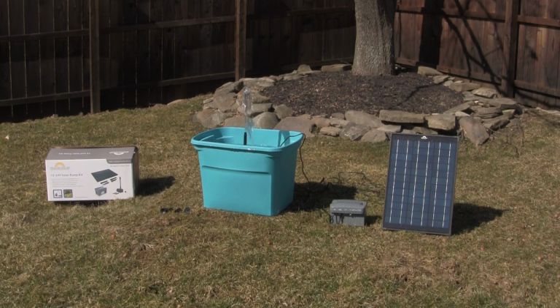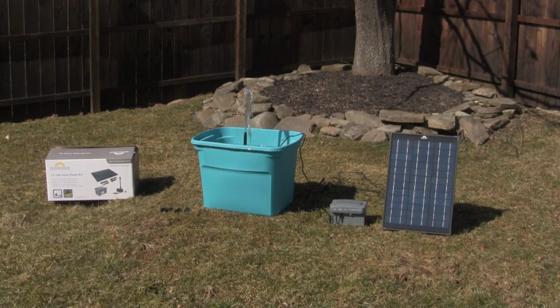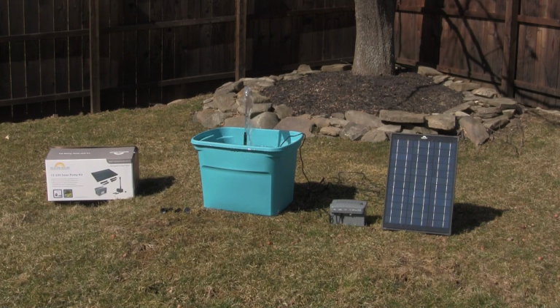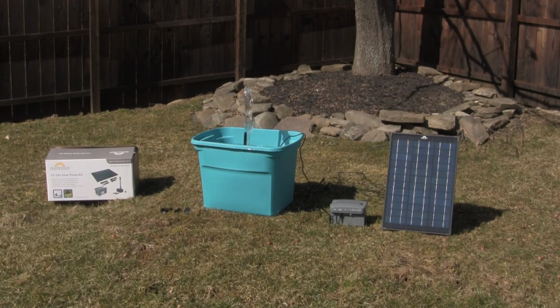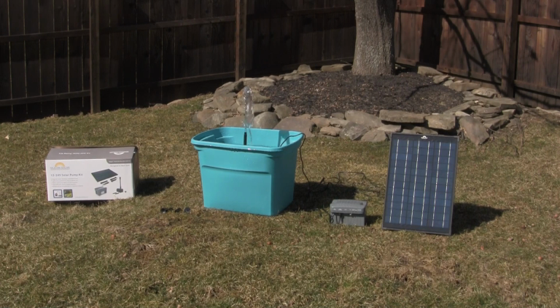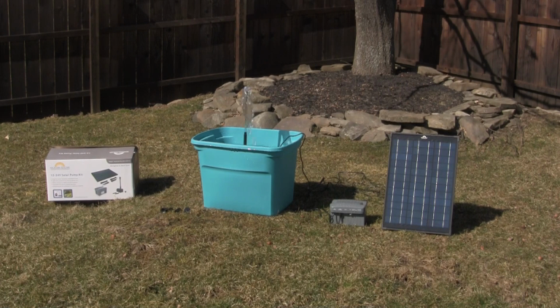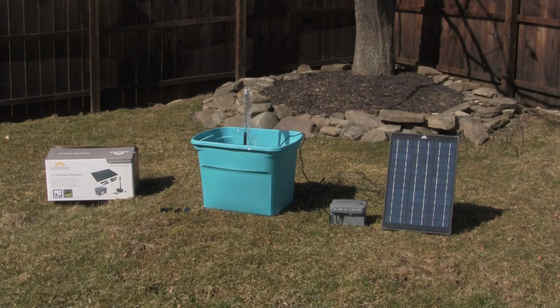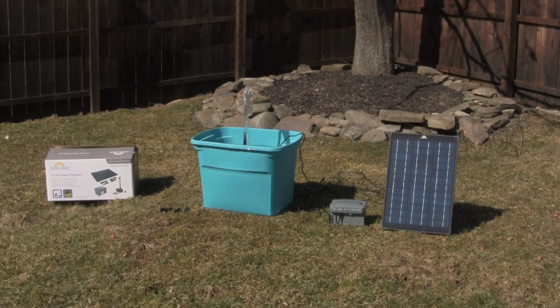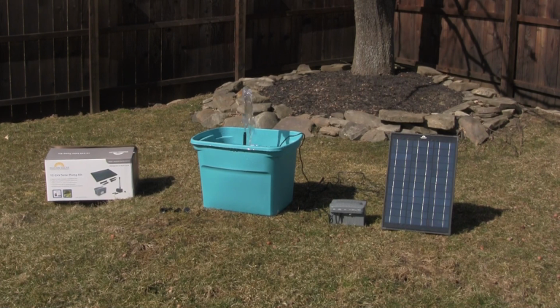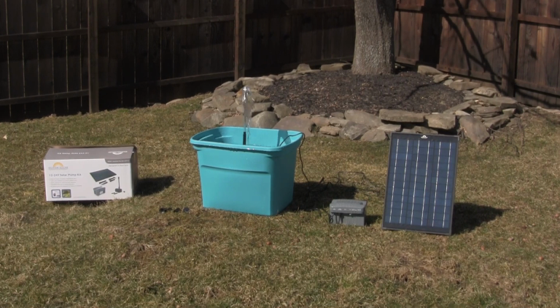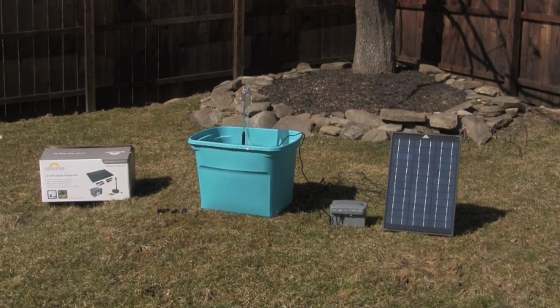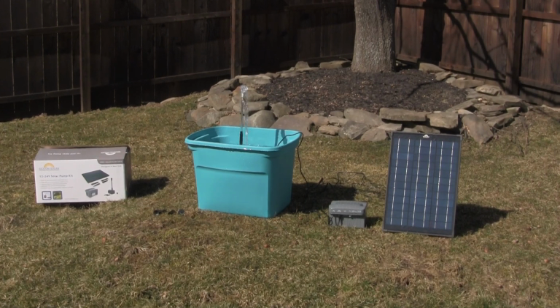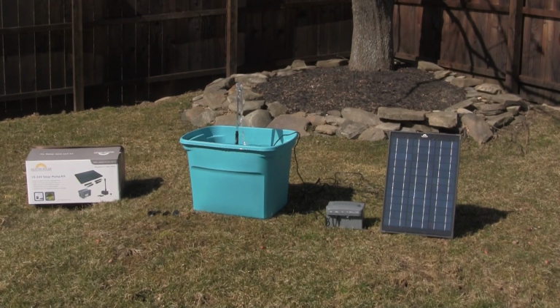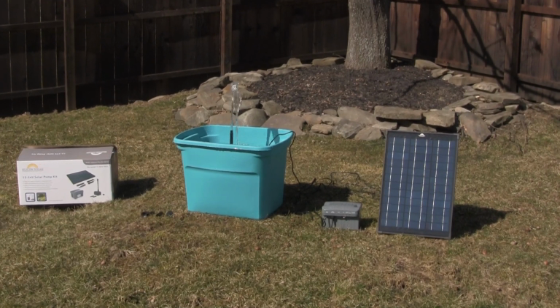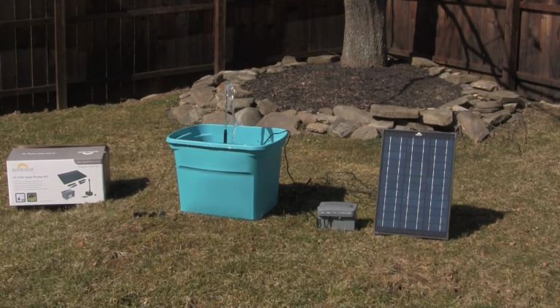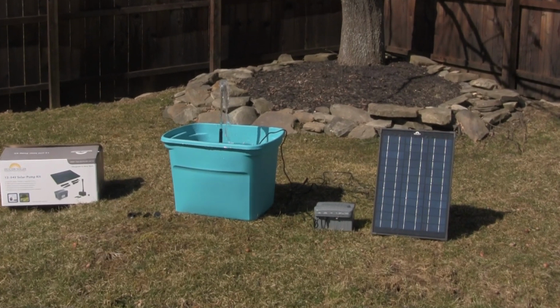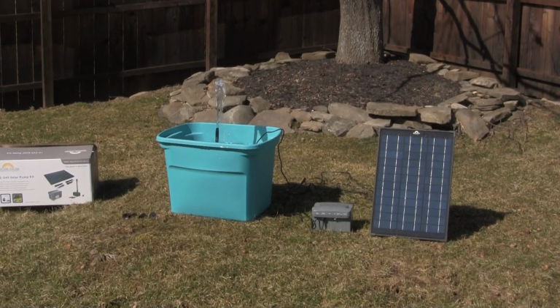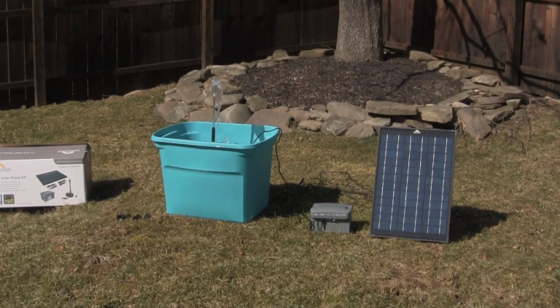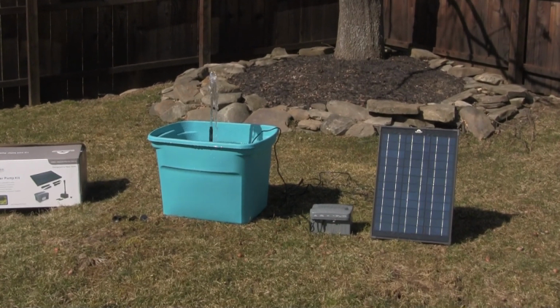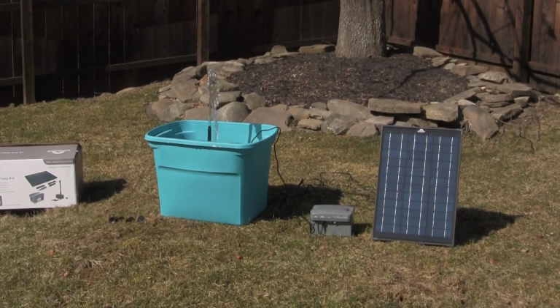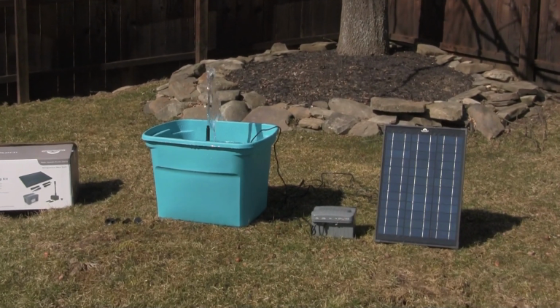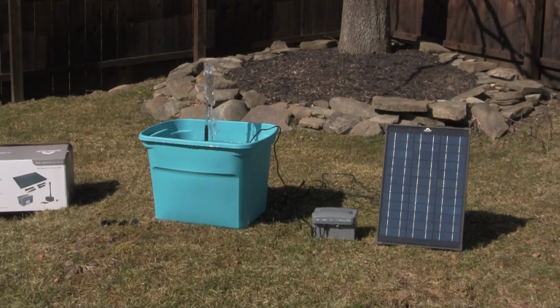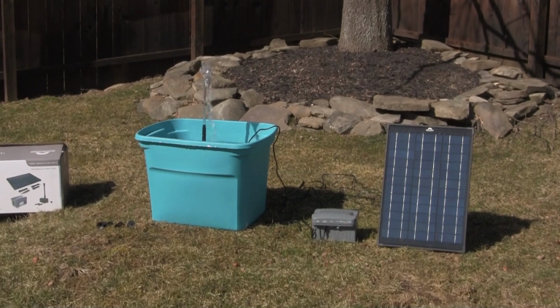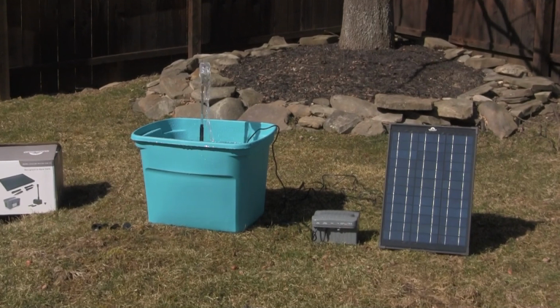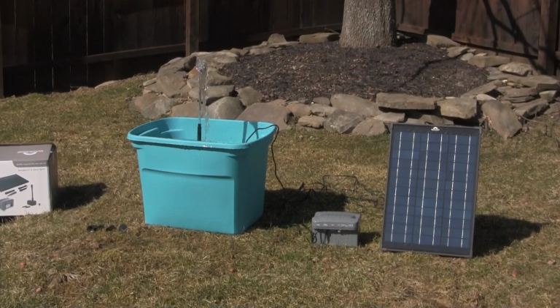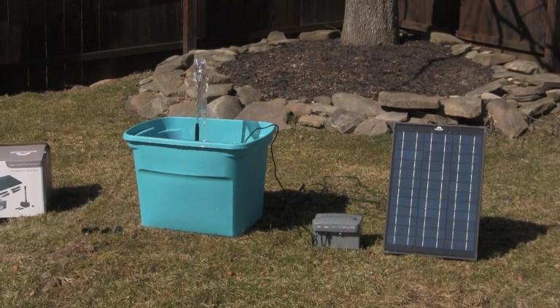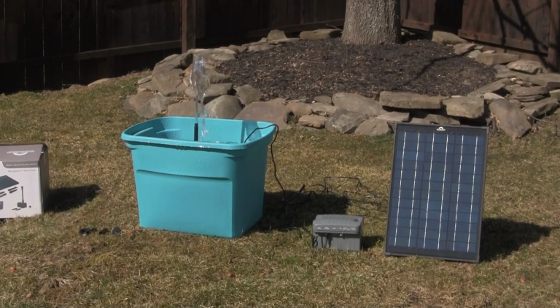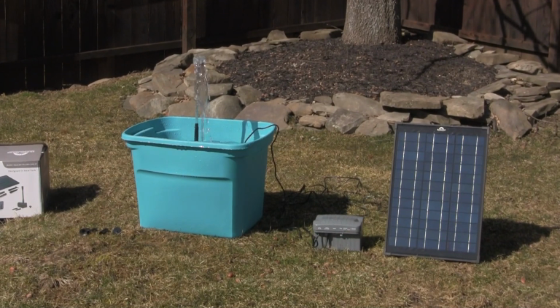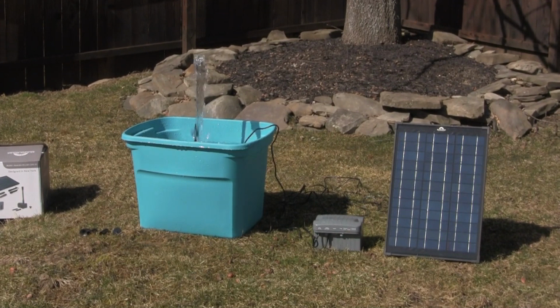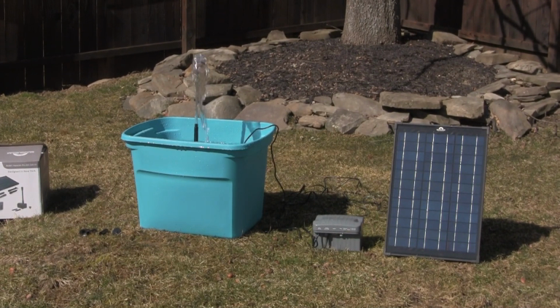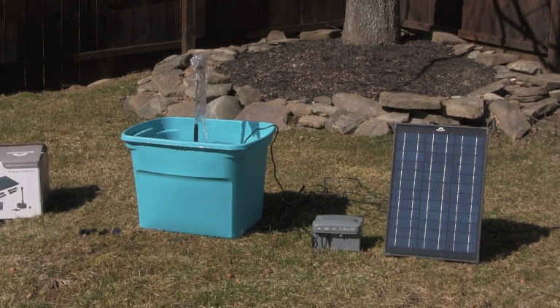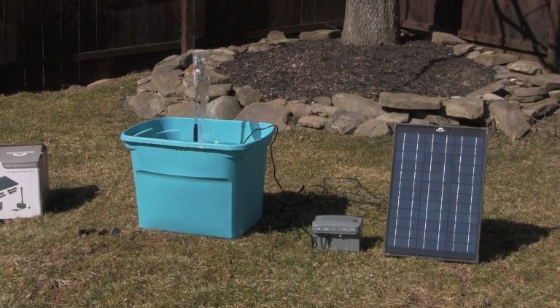It has a 16 foot cord from the panel to the battery and a 10 foot cord from the battery to the pump, so you've got a lot of room to work with.